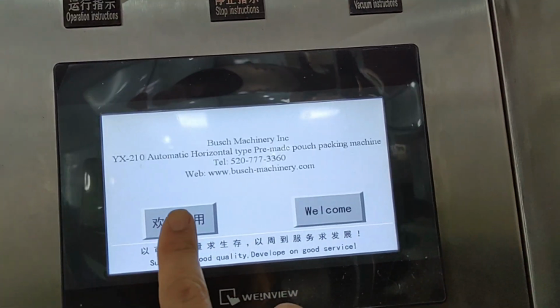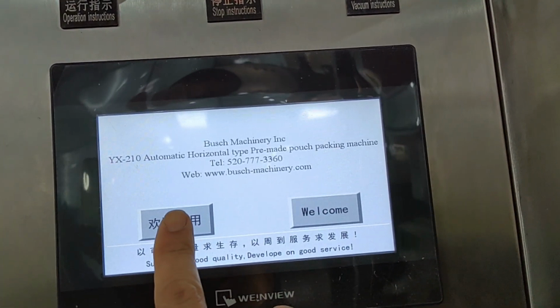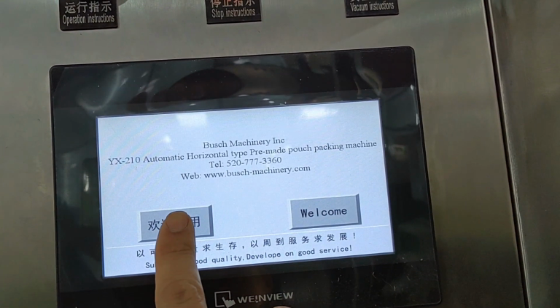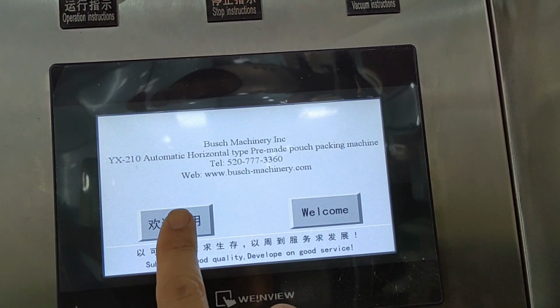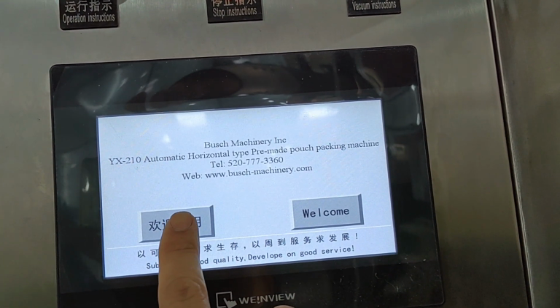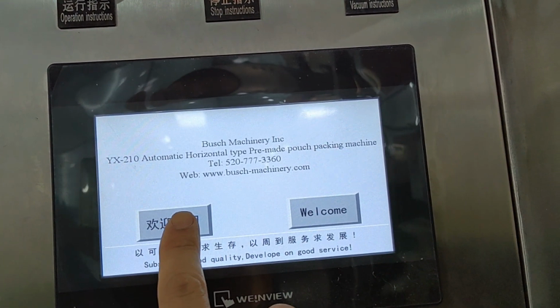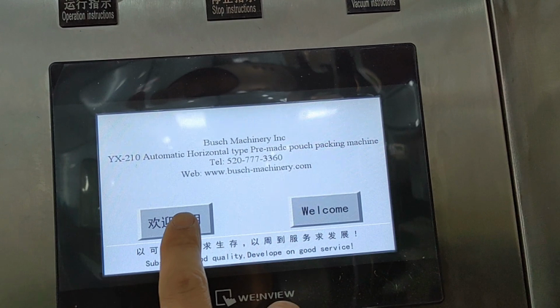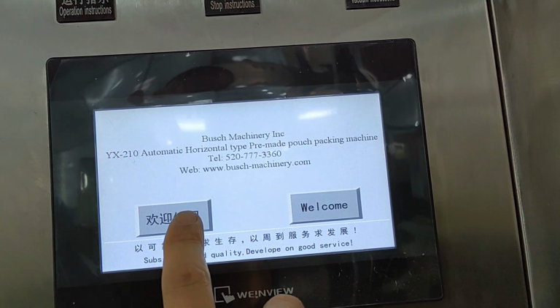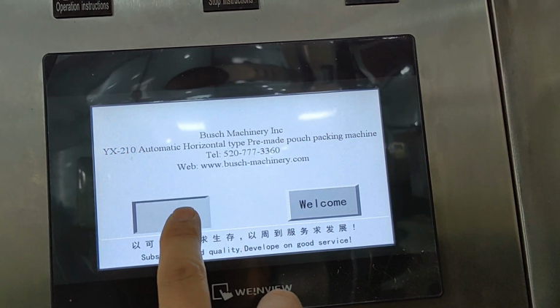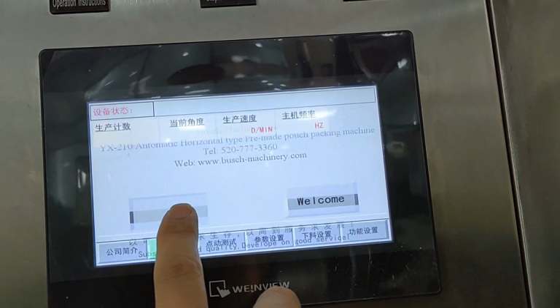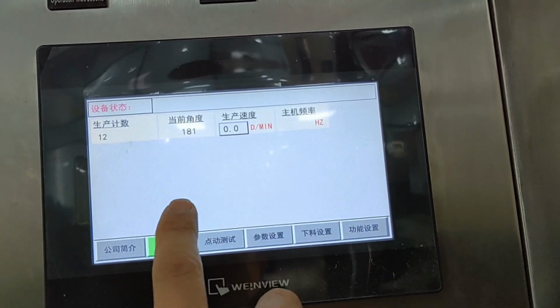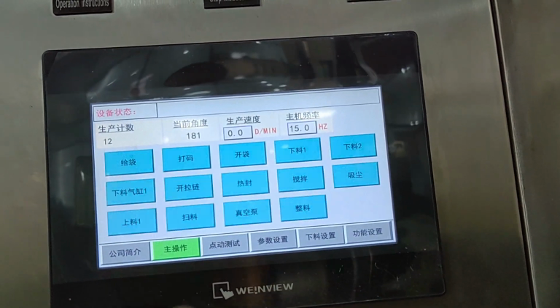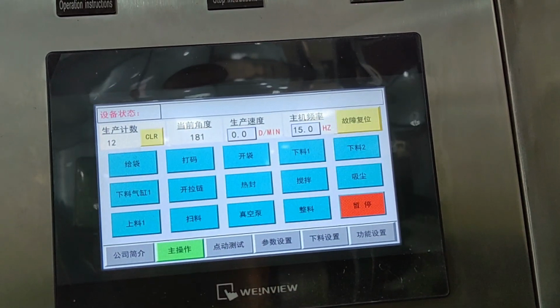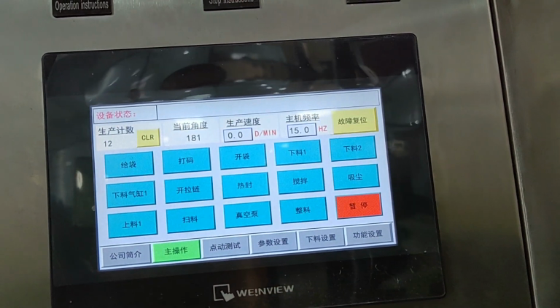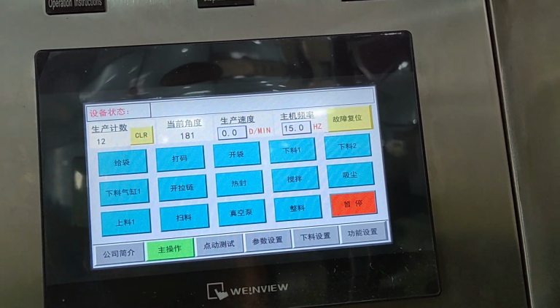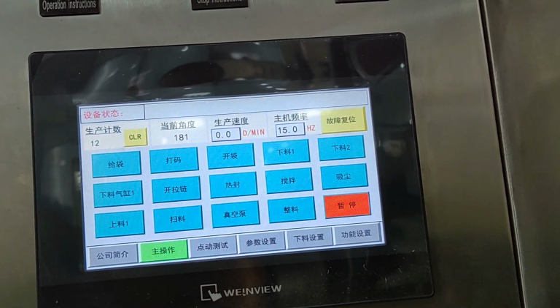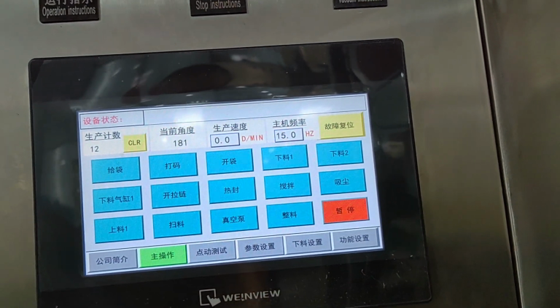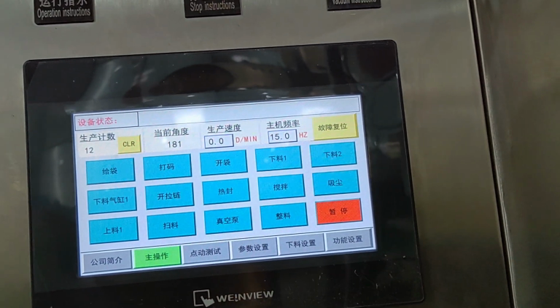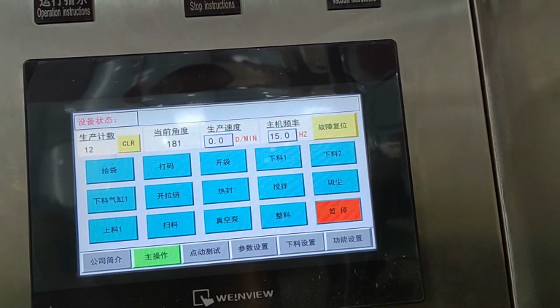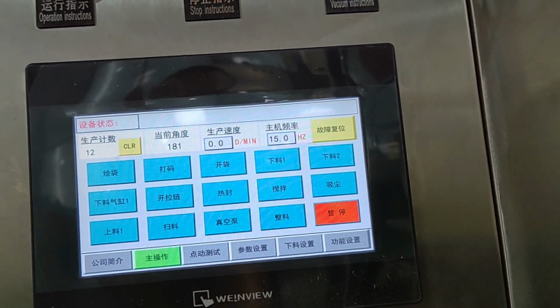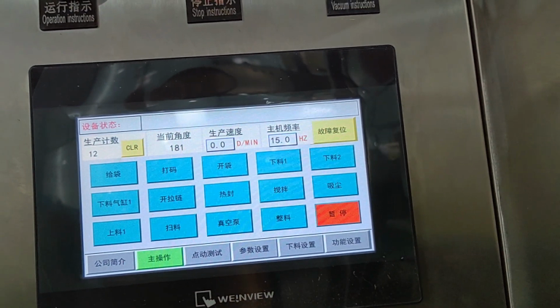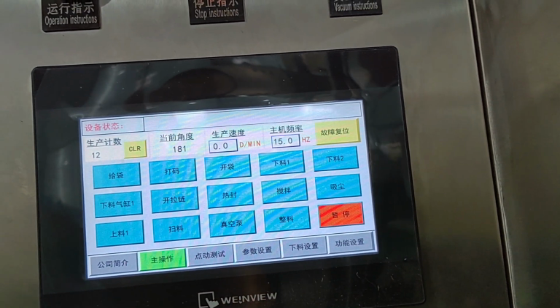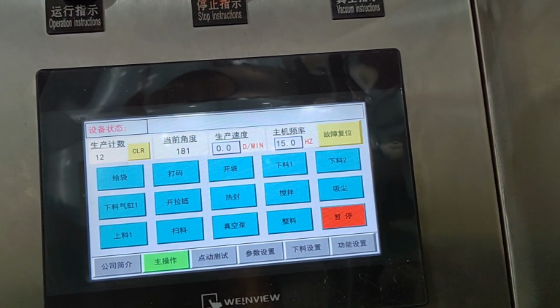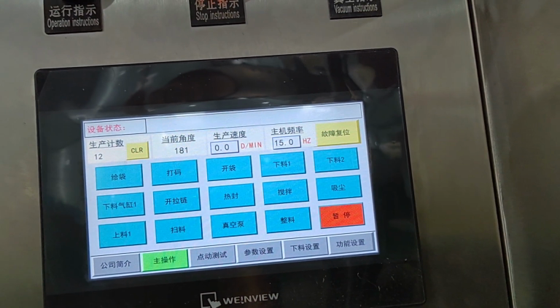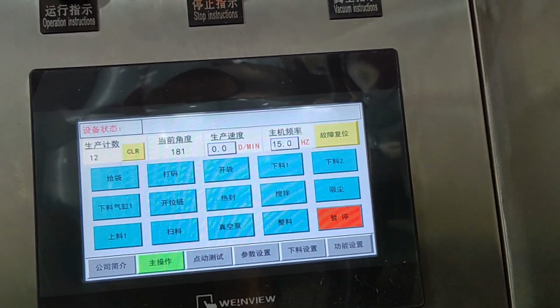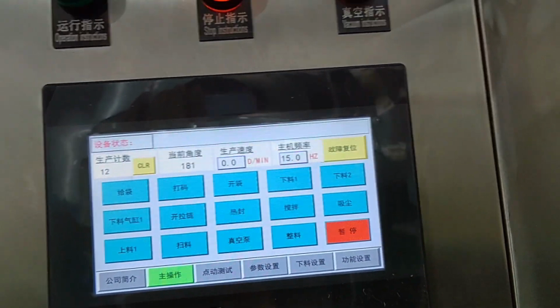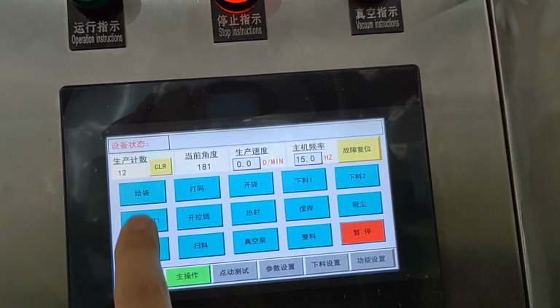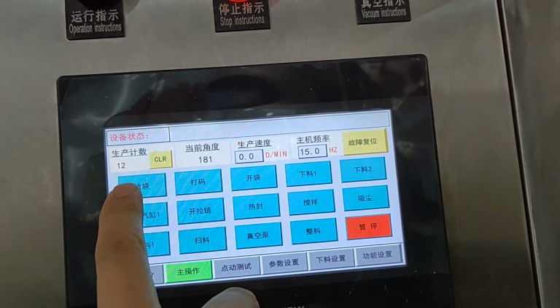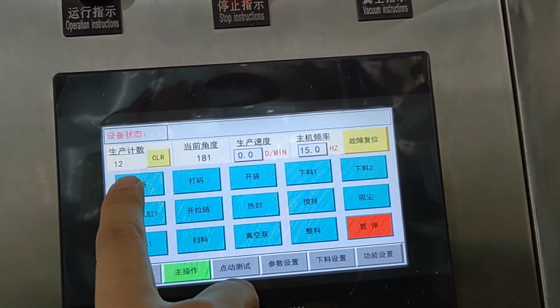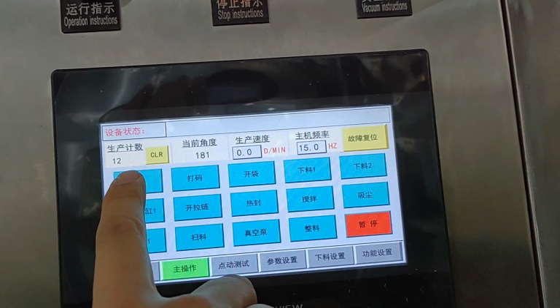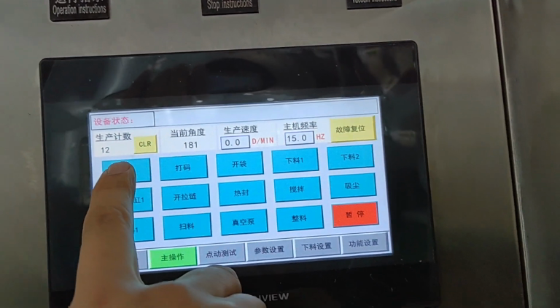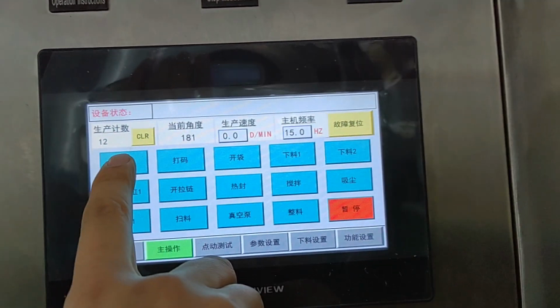Press the welcome button. Now we need to turn on some functions.